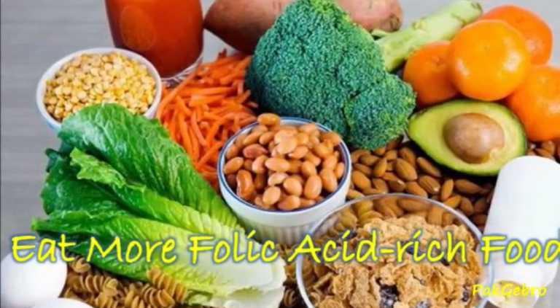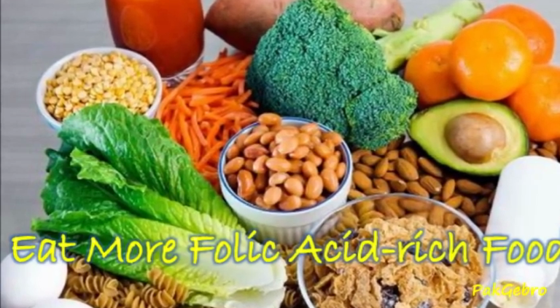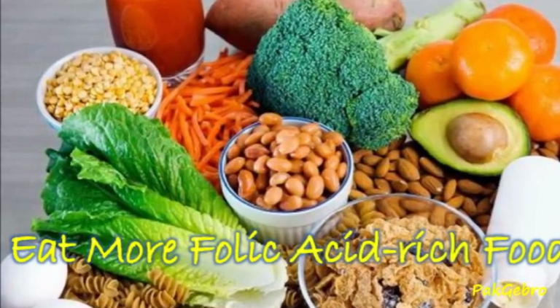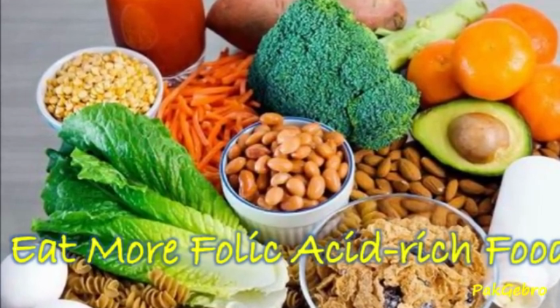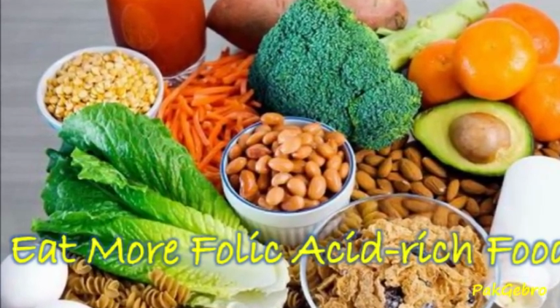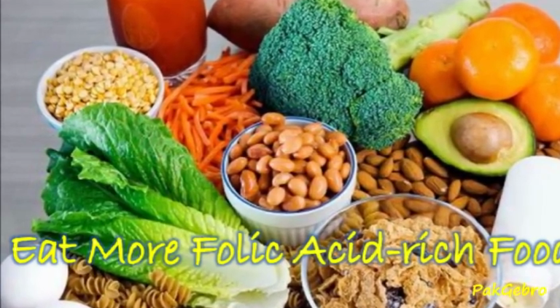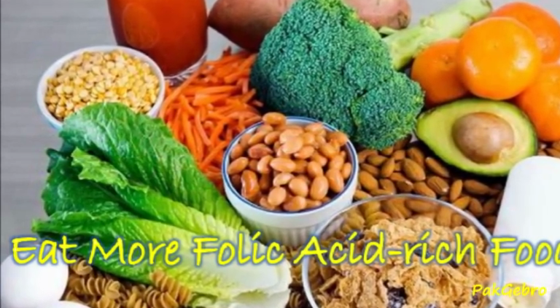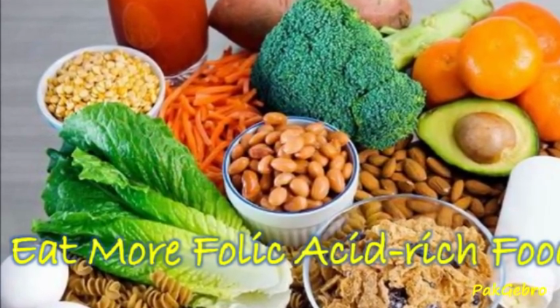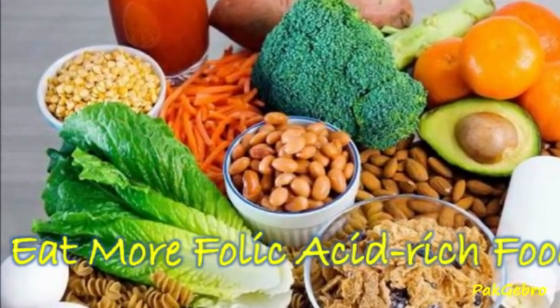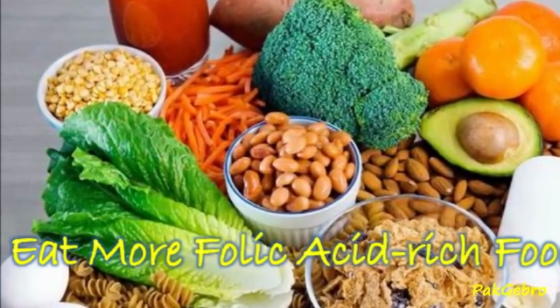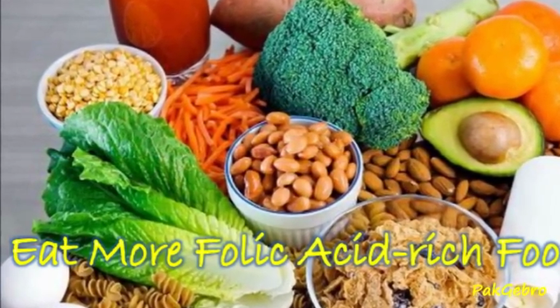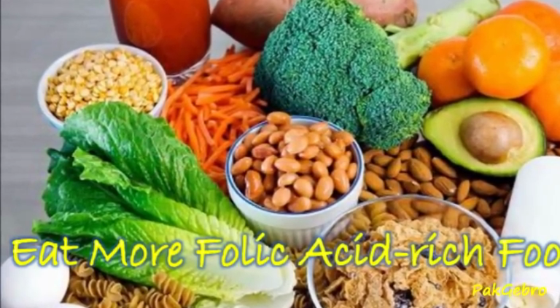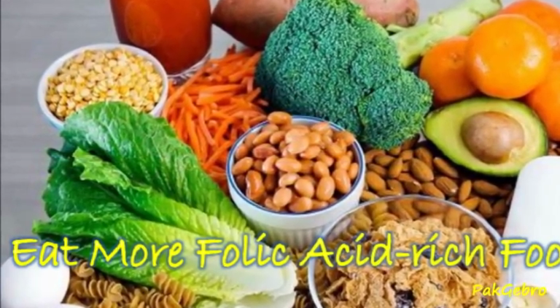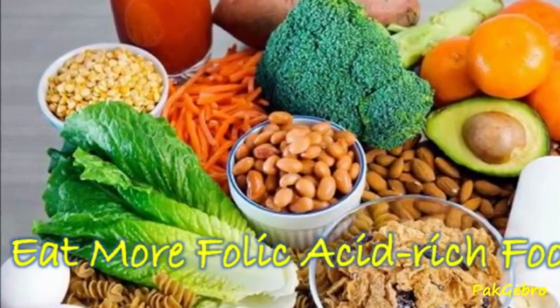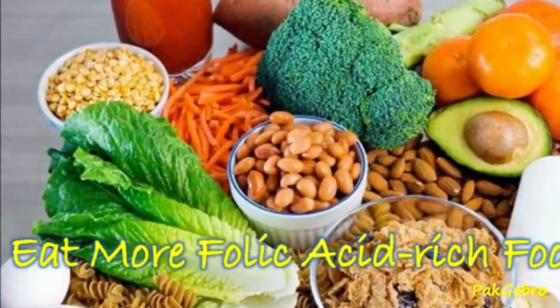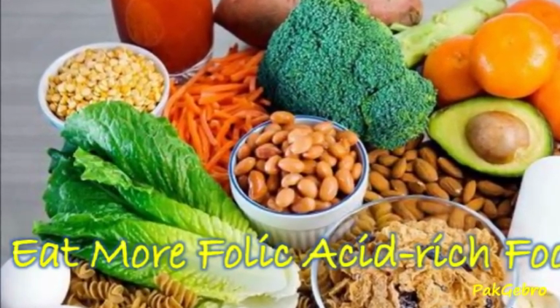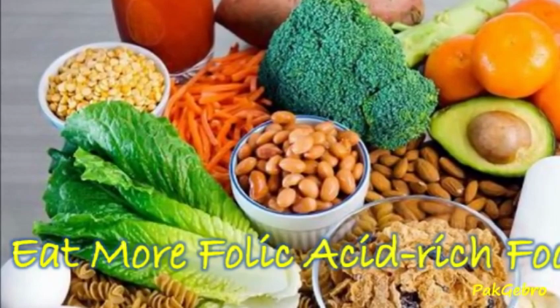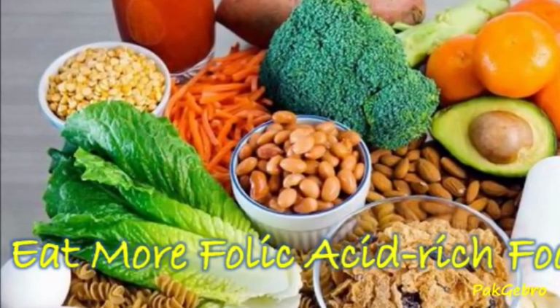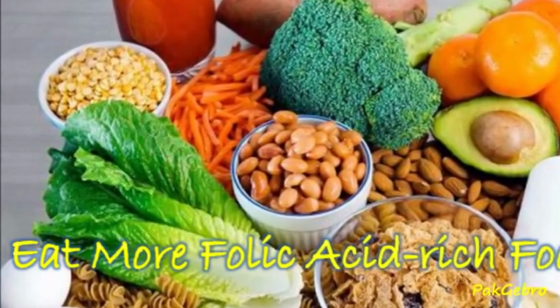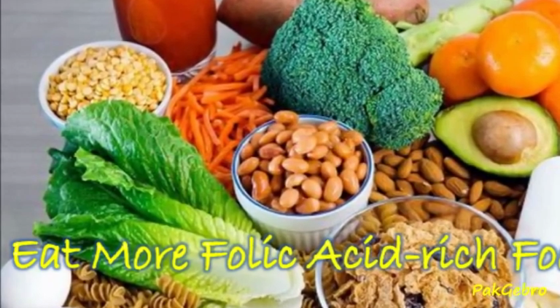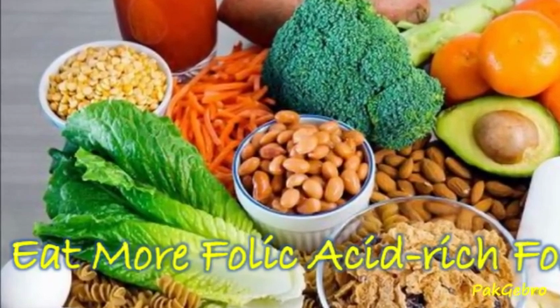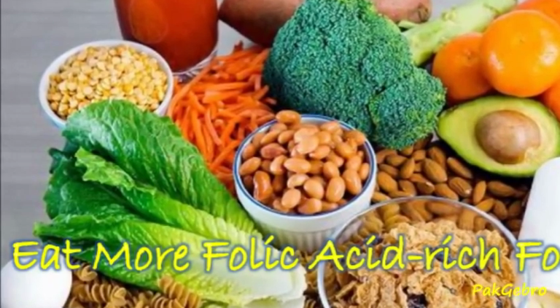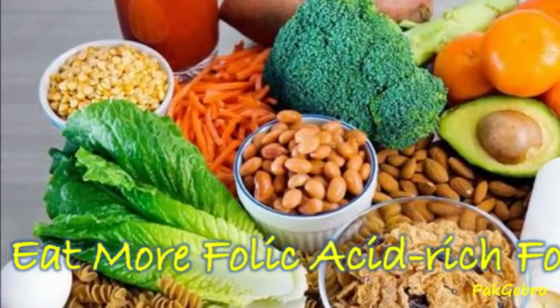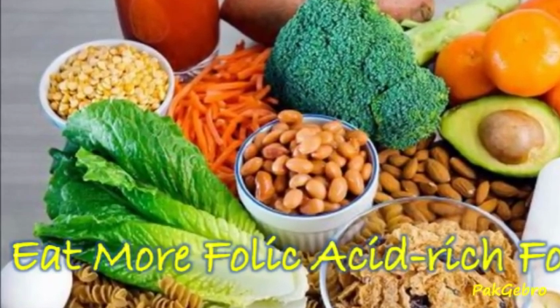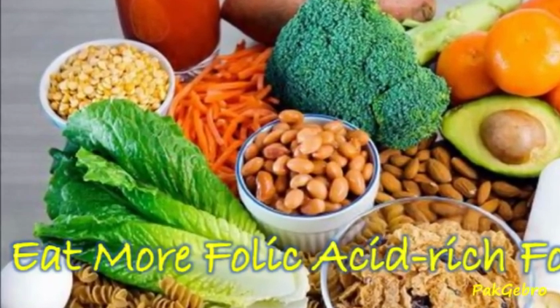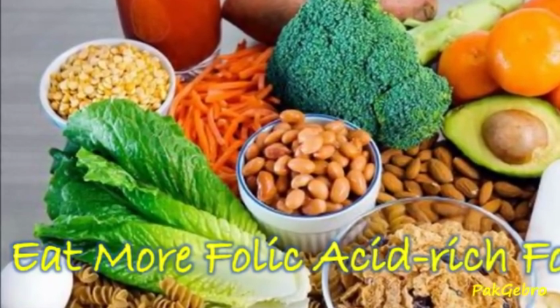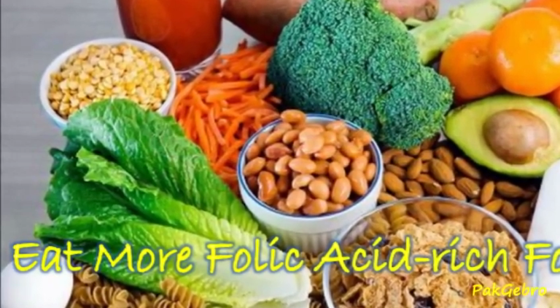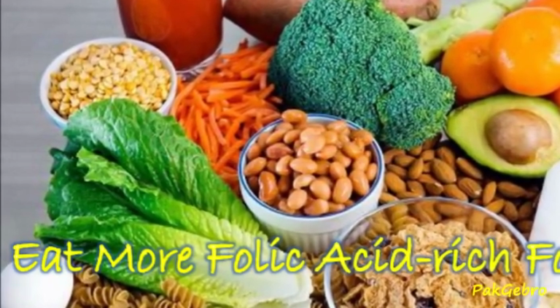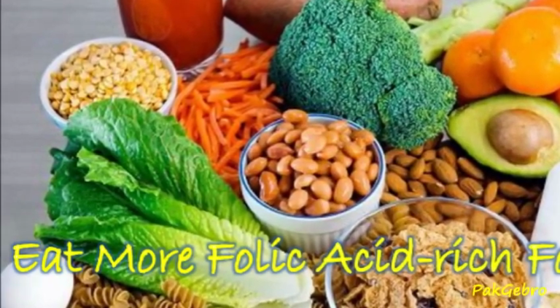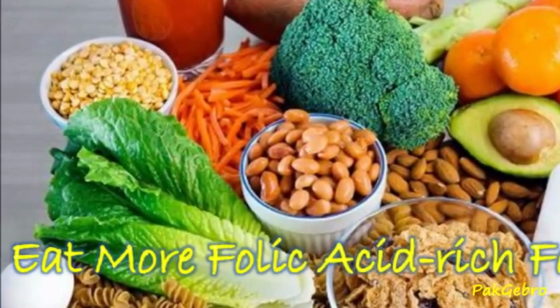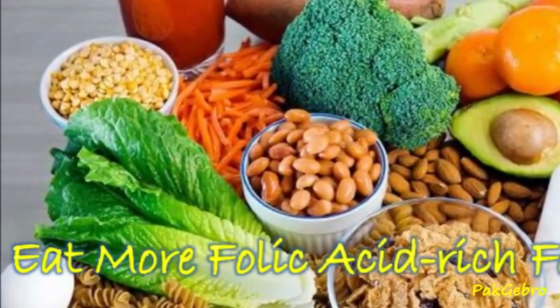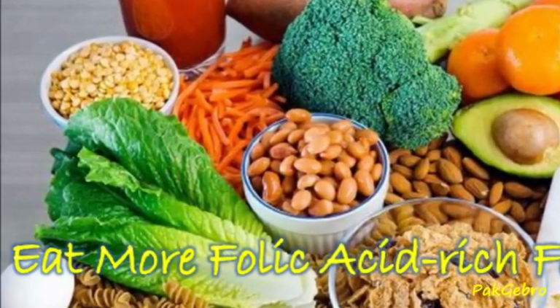Folic acids are vital in red blood cell production. Foods that are rich in folic acids include seeds, peanuts, wheat germ, sprouts, broccoli, and nuts.